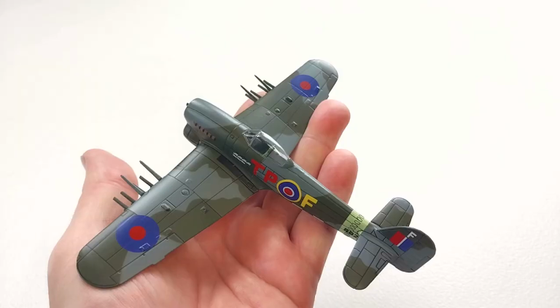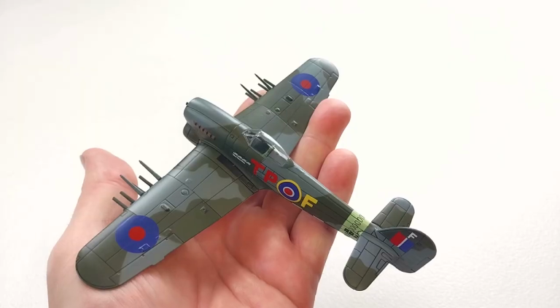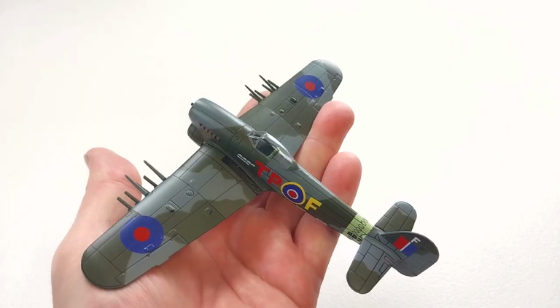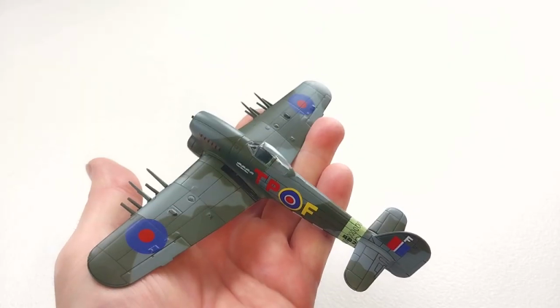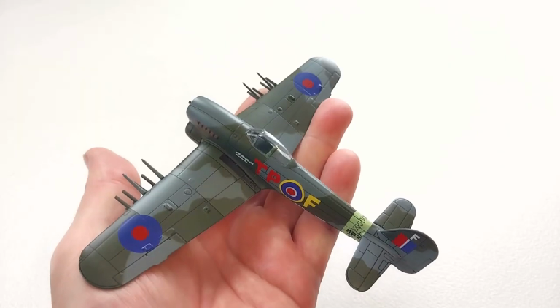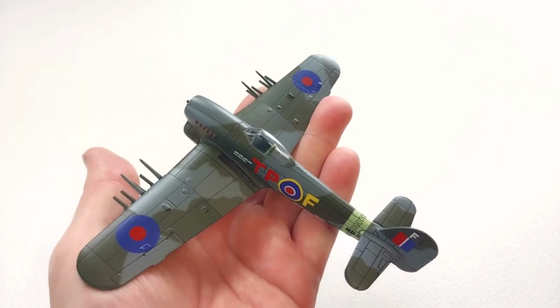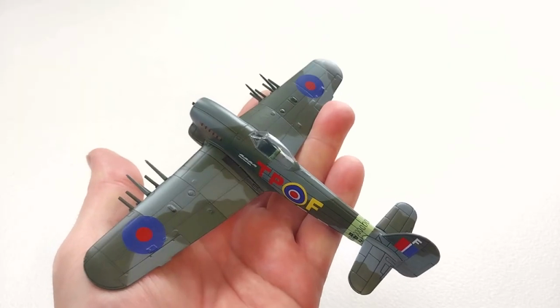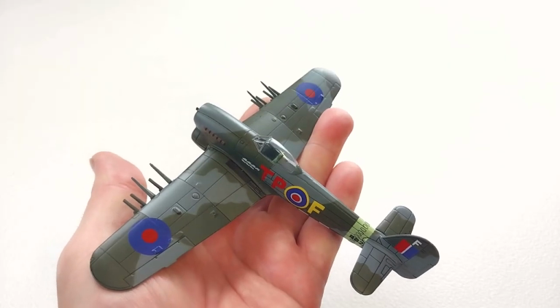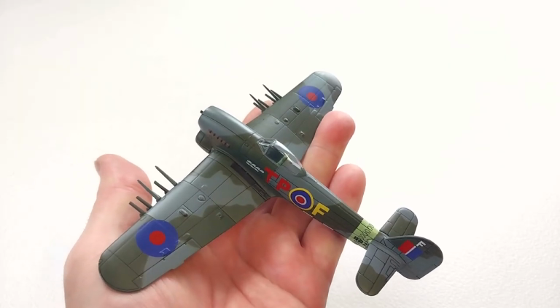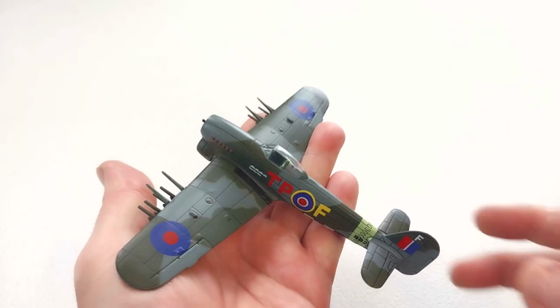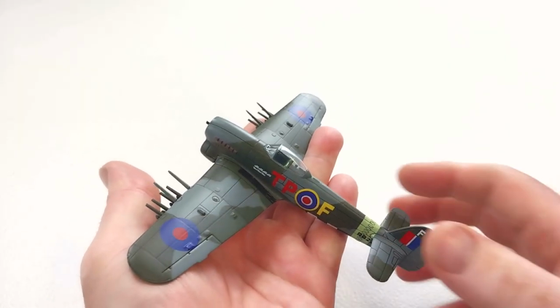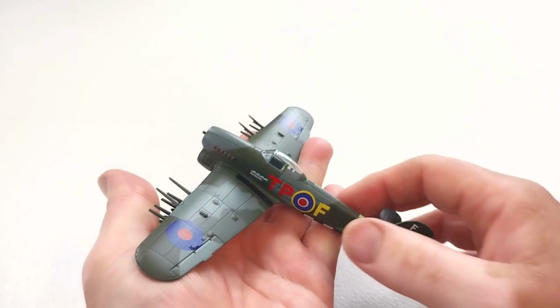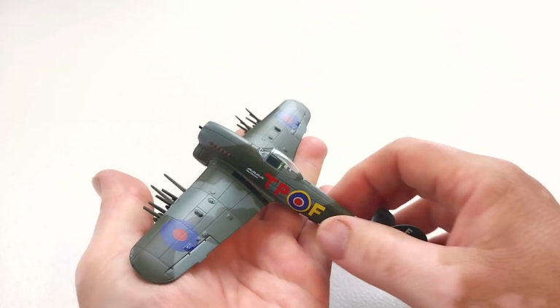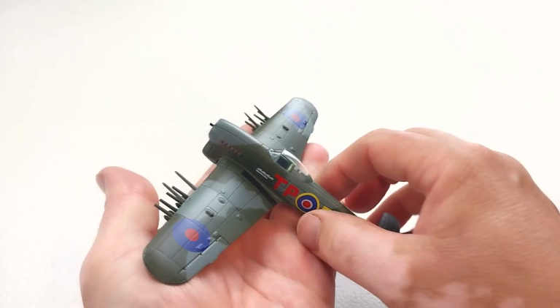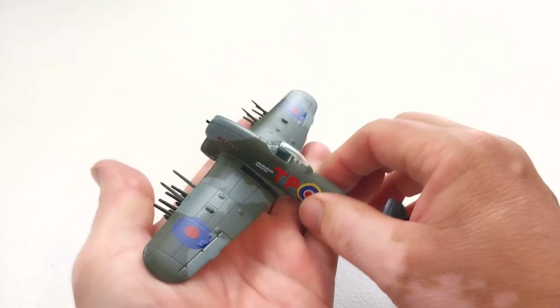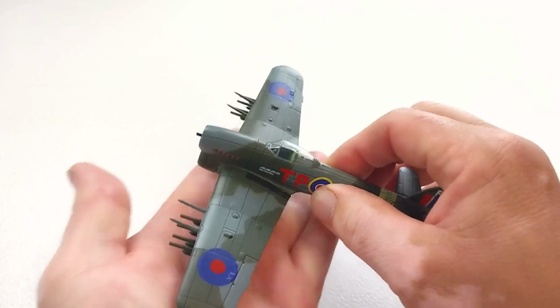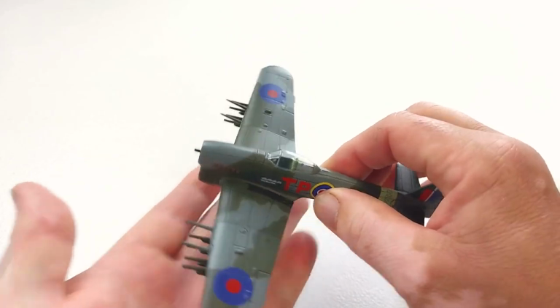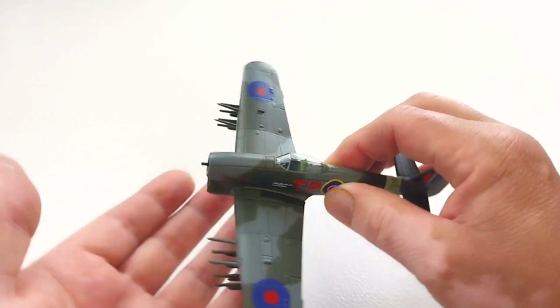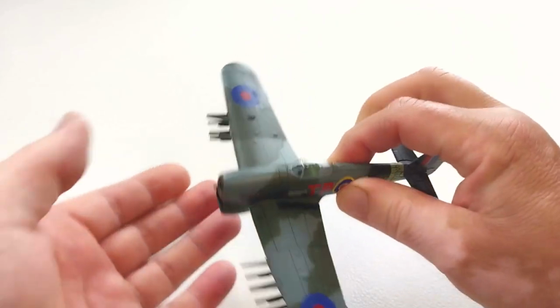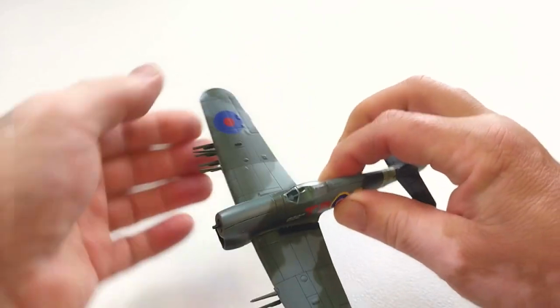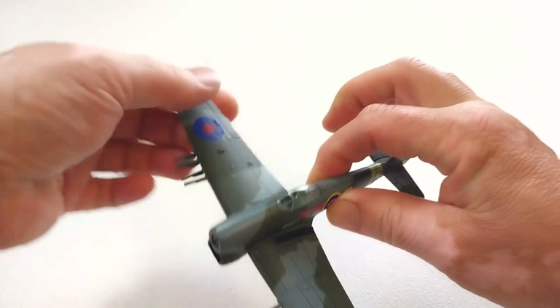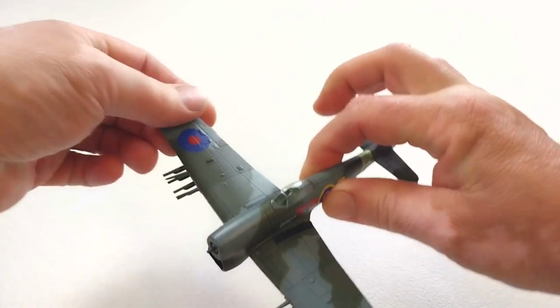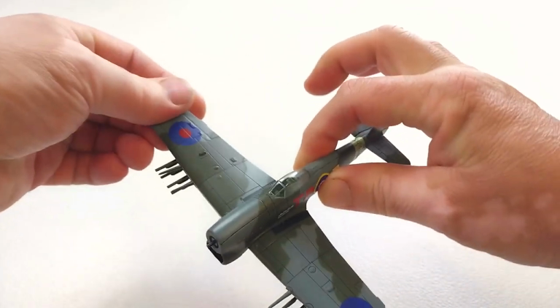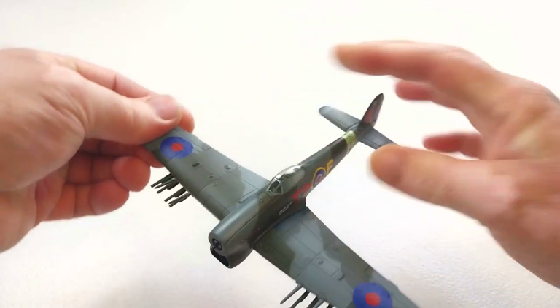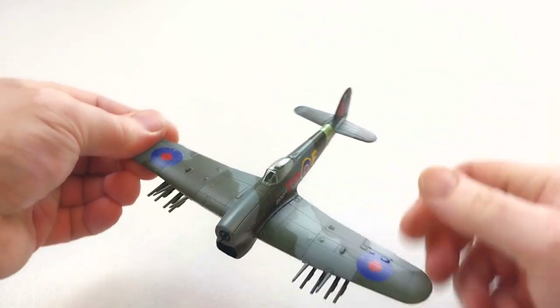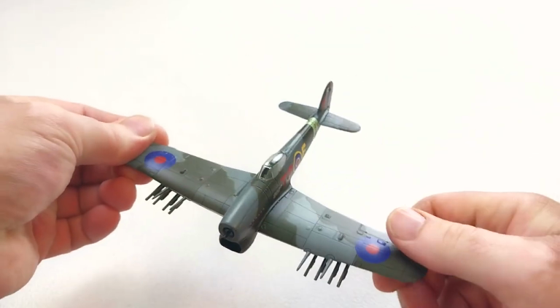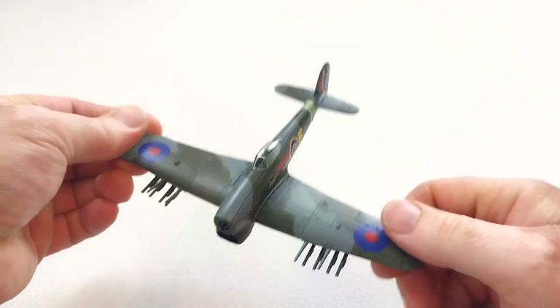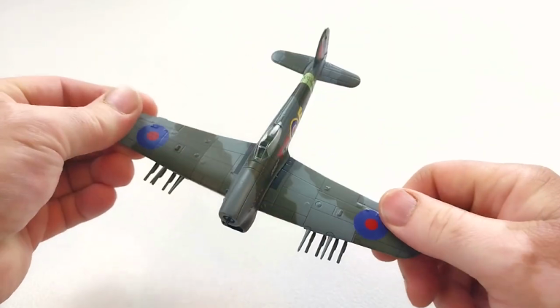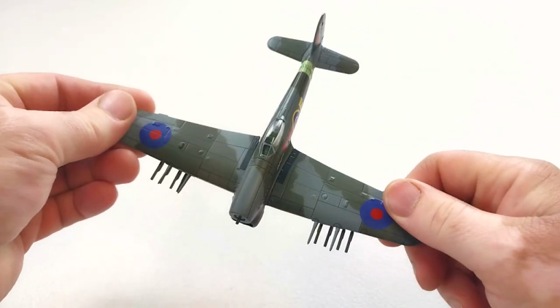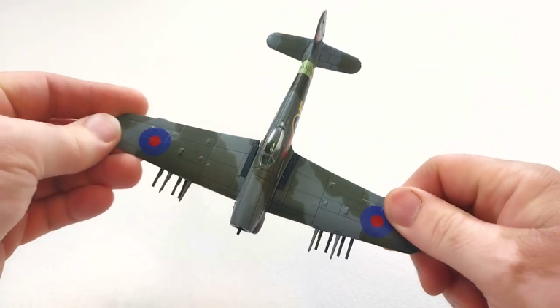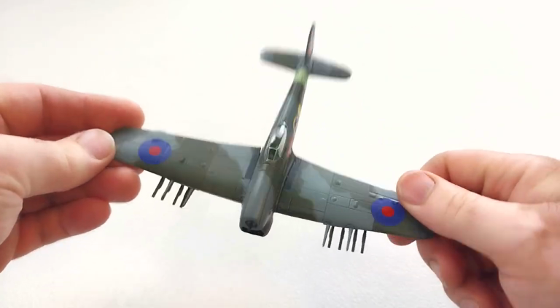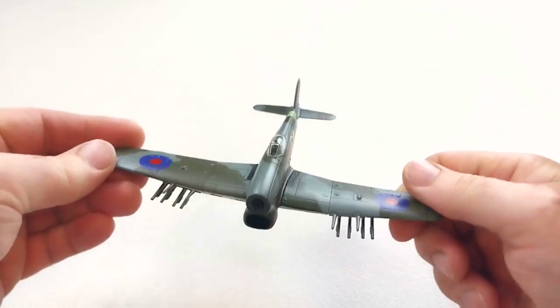Surprisingly, it's got a lot of weight. This is quite, quite heavy.